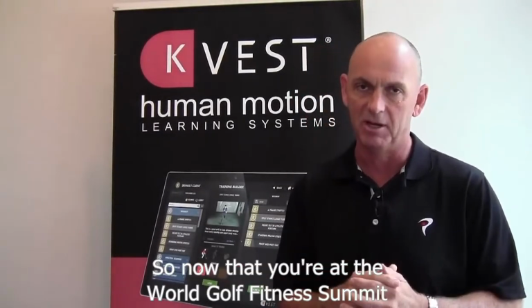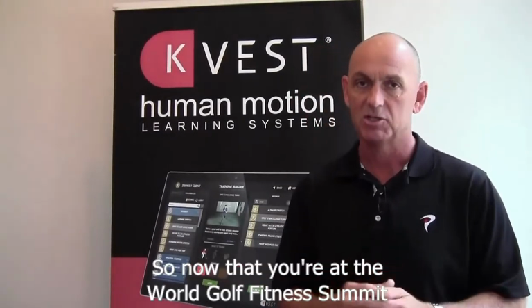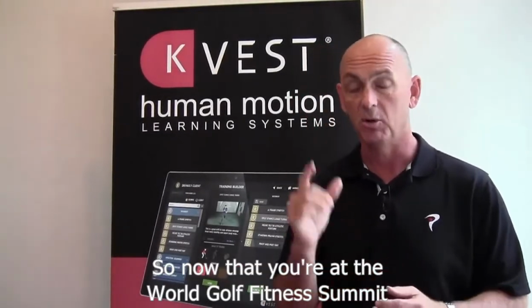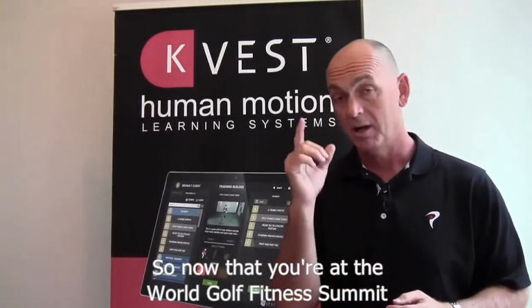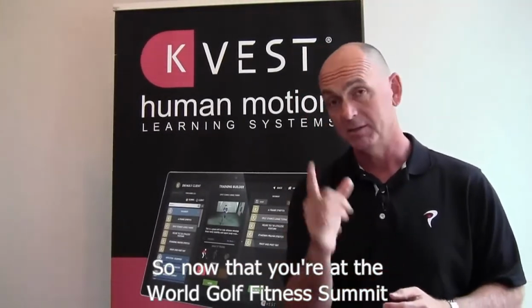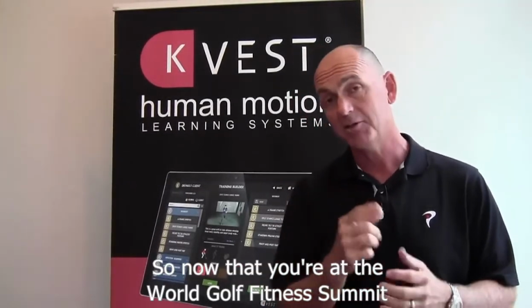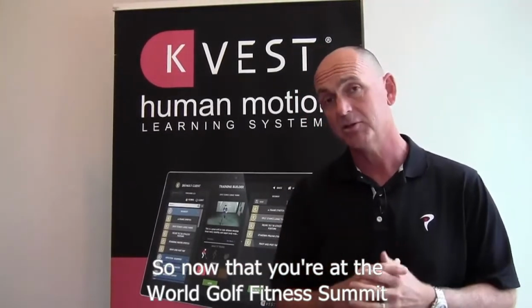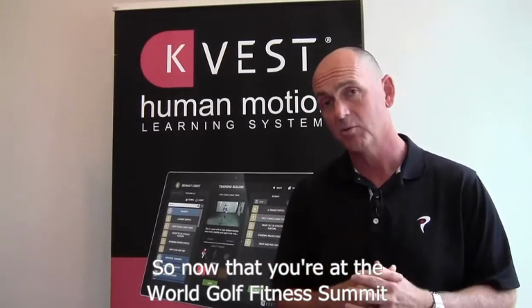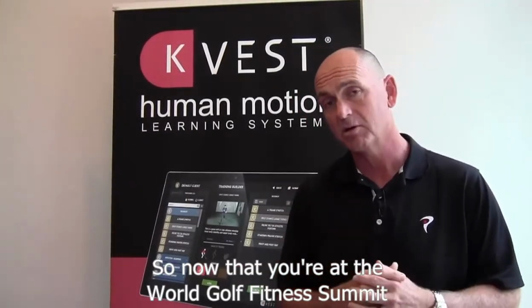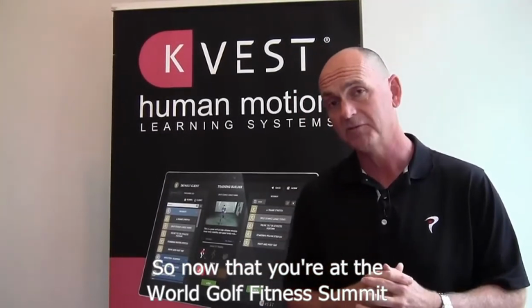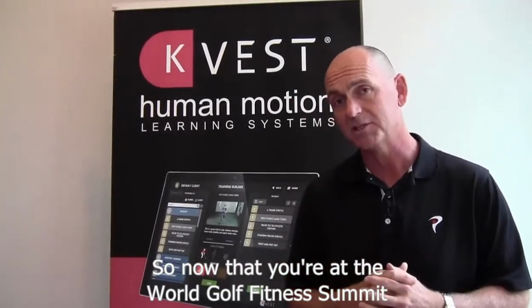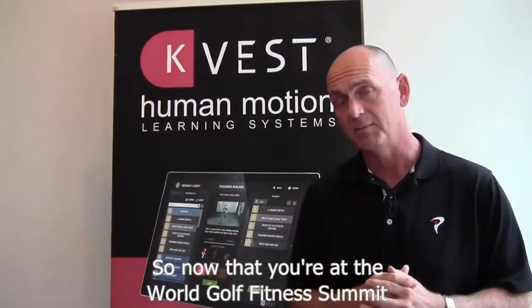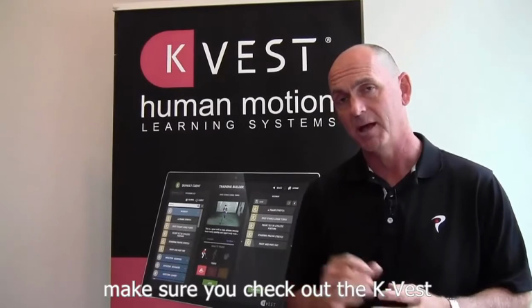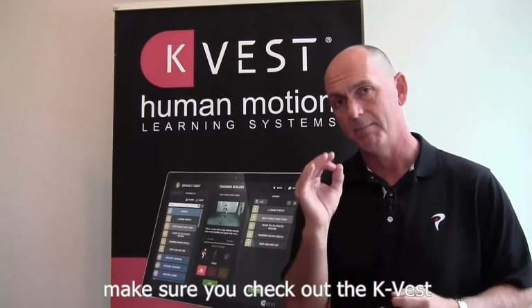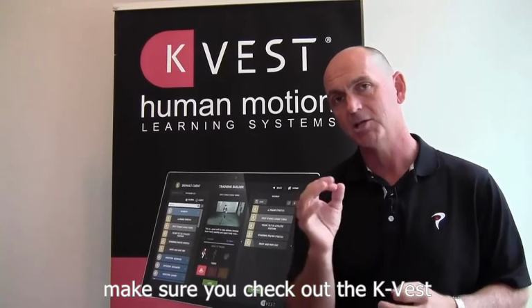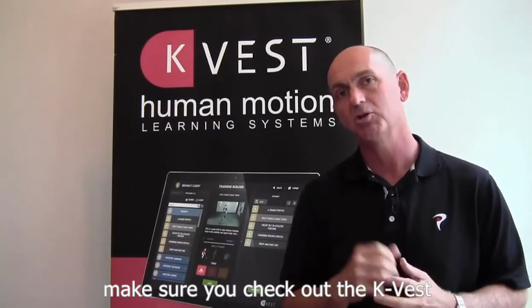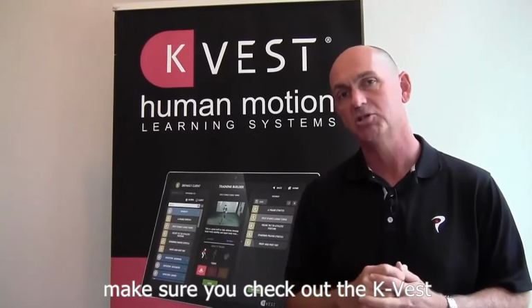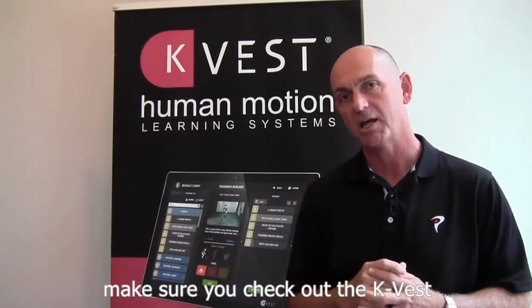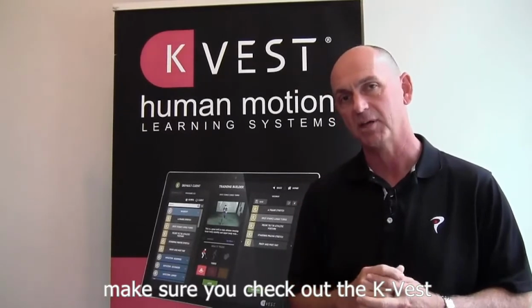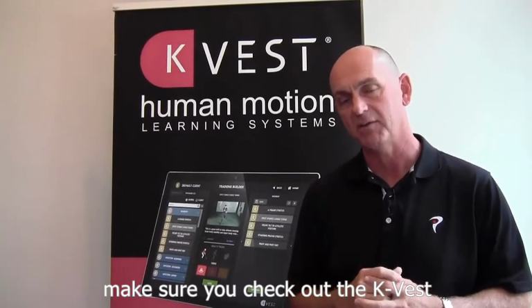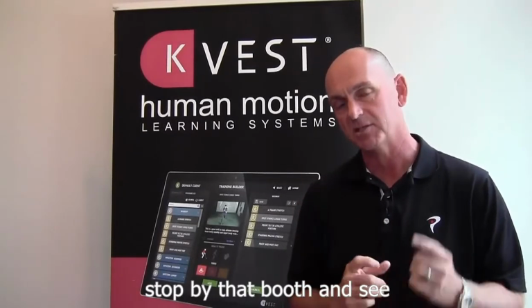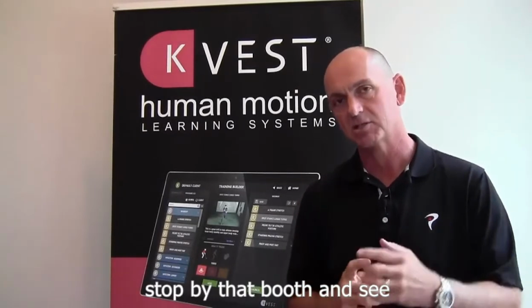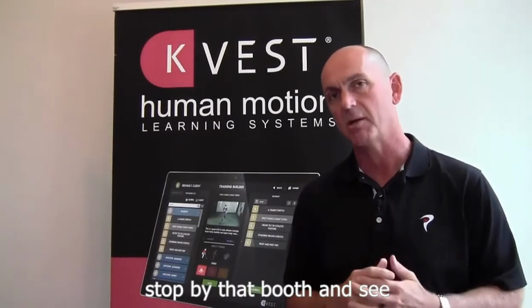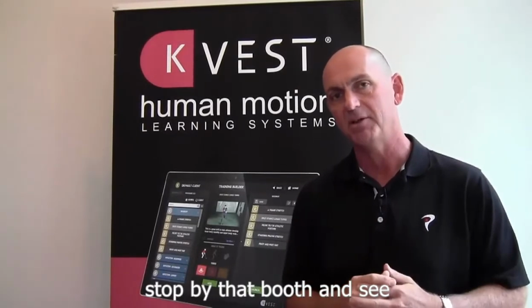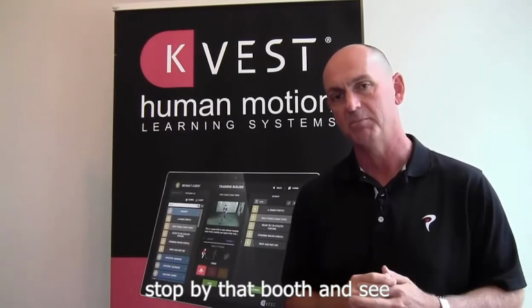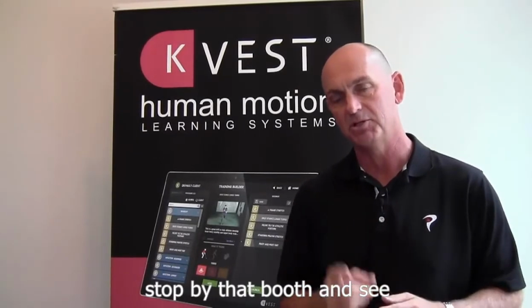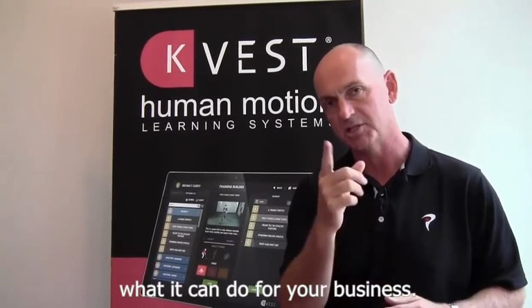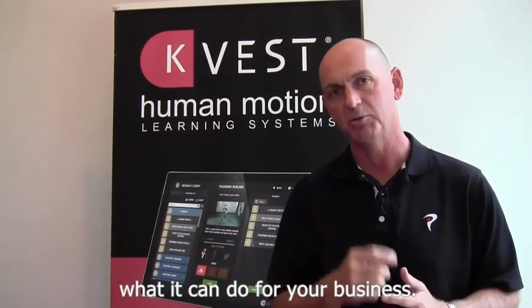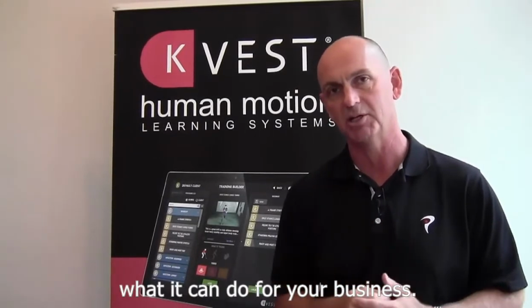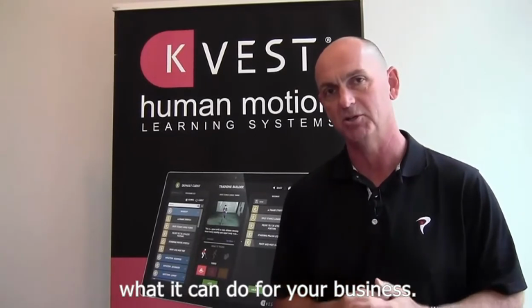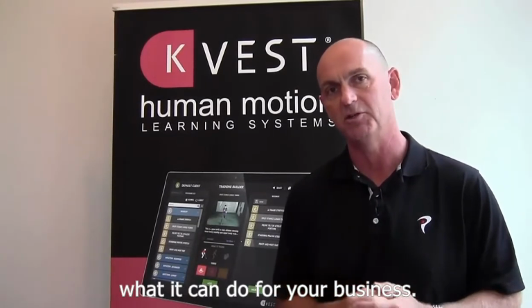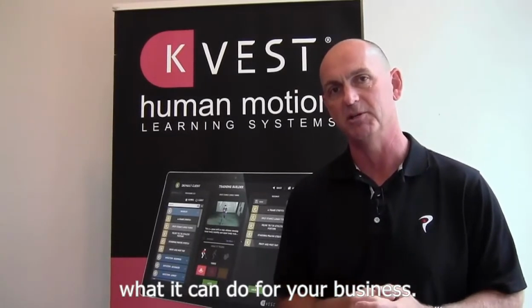Now that you're at the World Golf Fitness Summit, make sure you check out the KVEST — stop by their booth and see what it can do for your business.